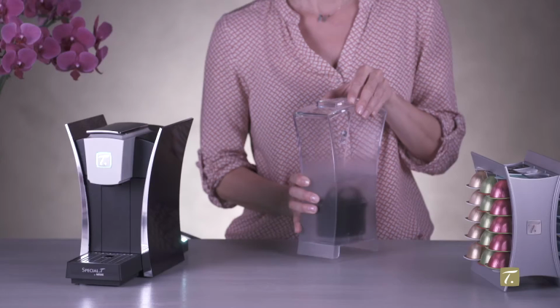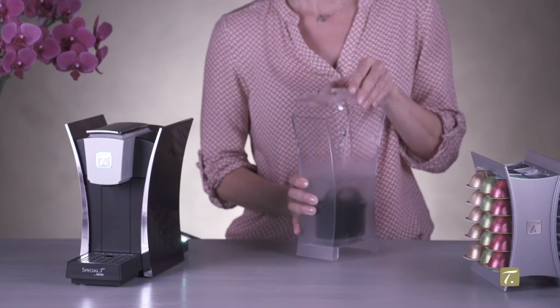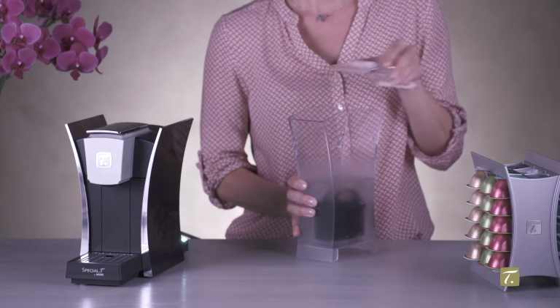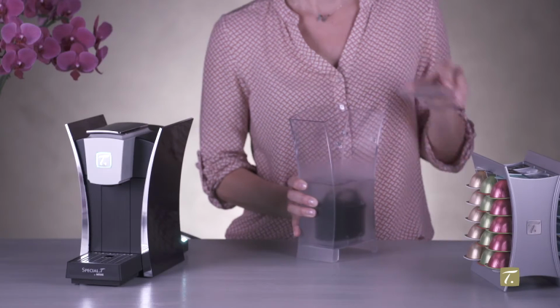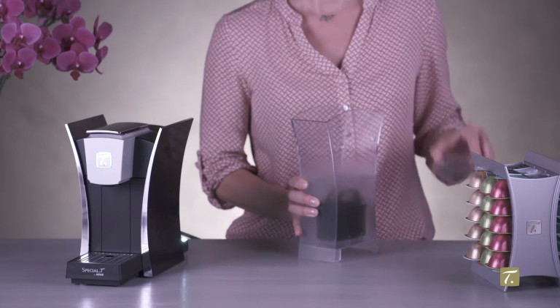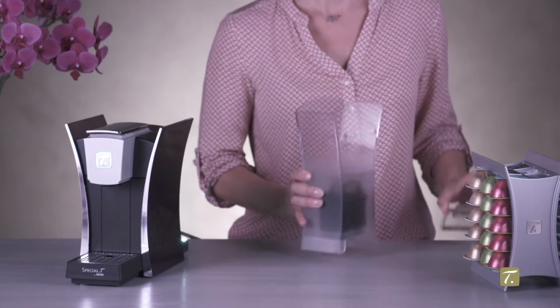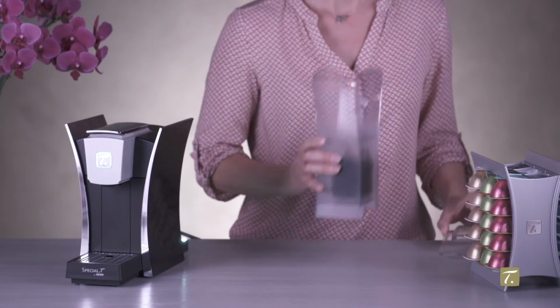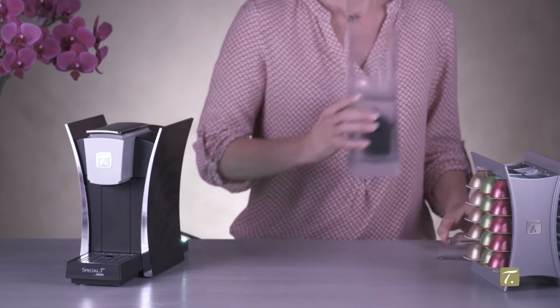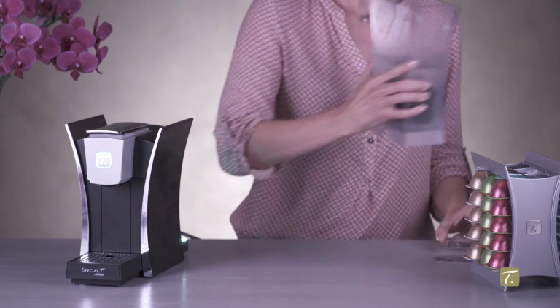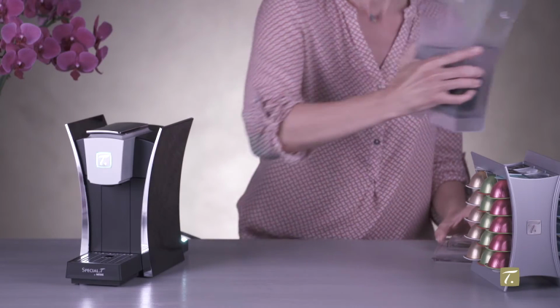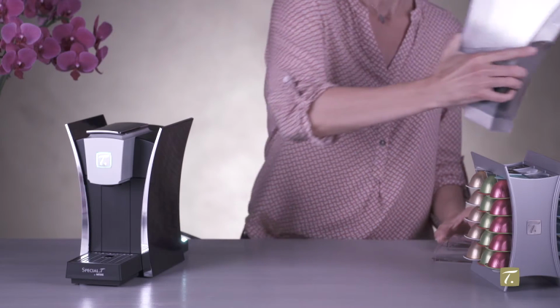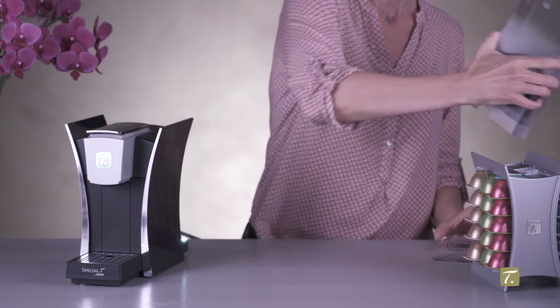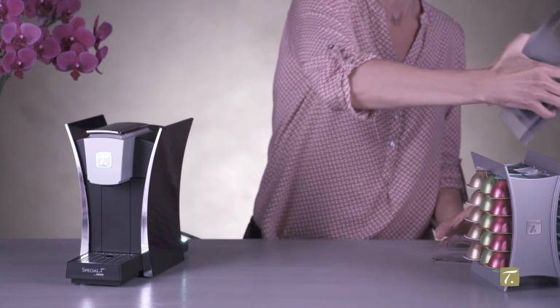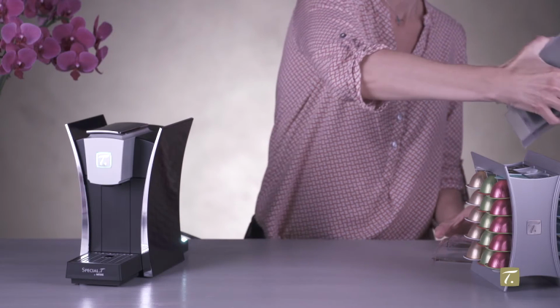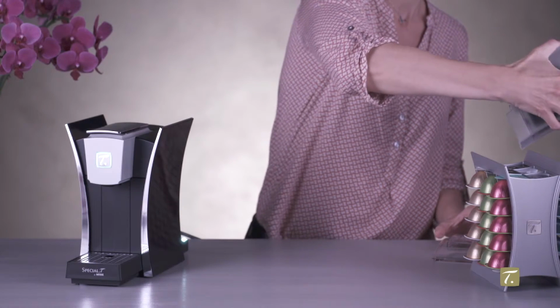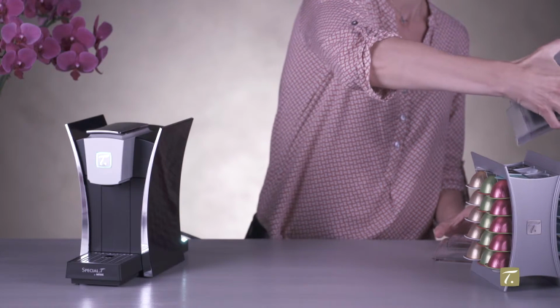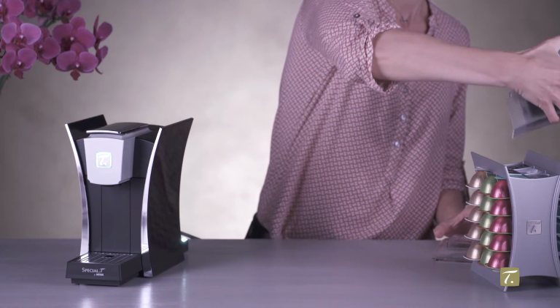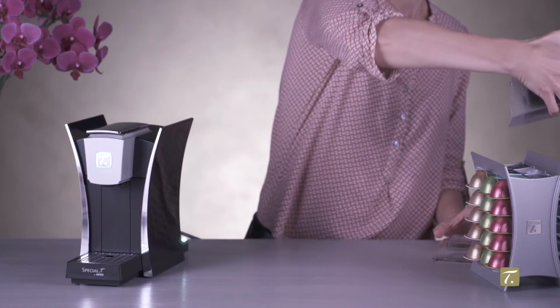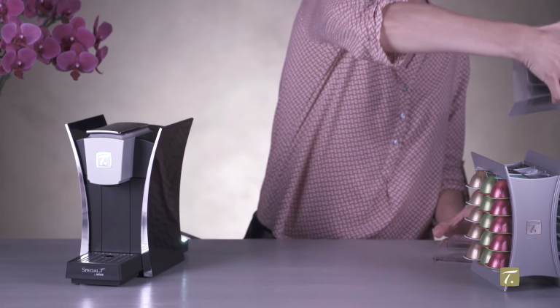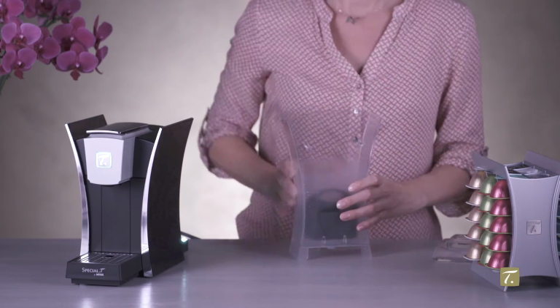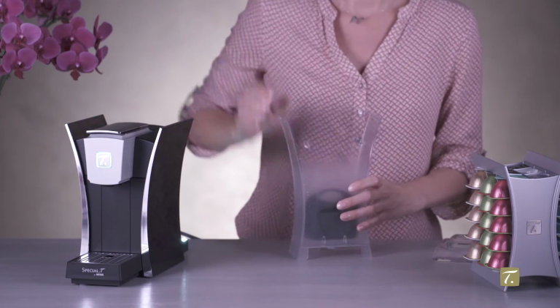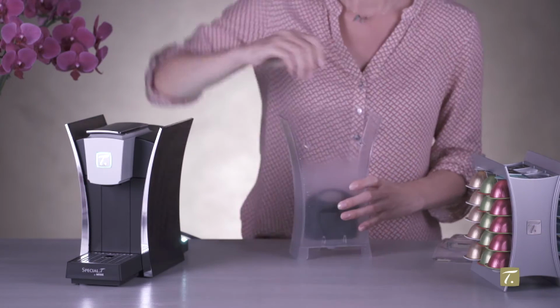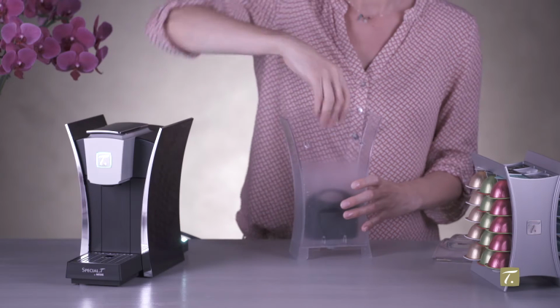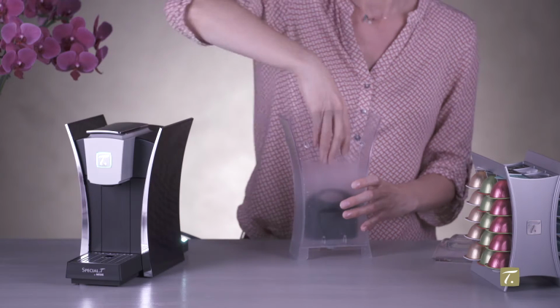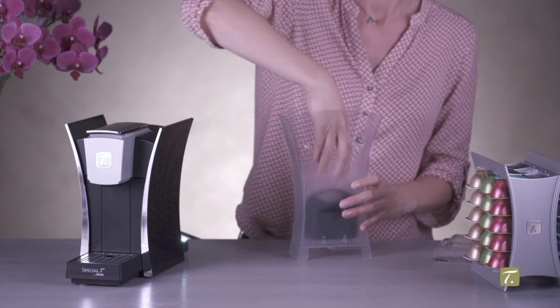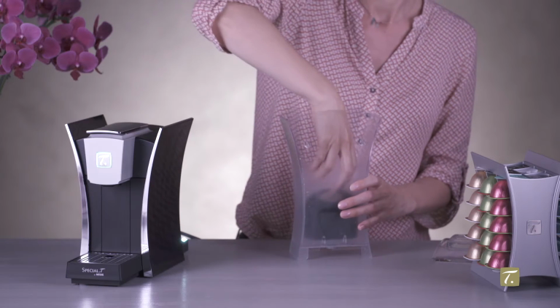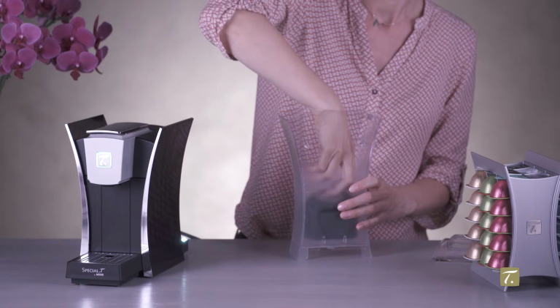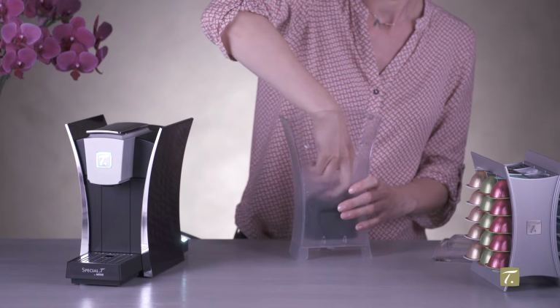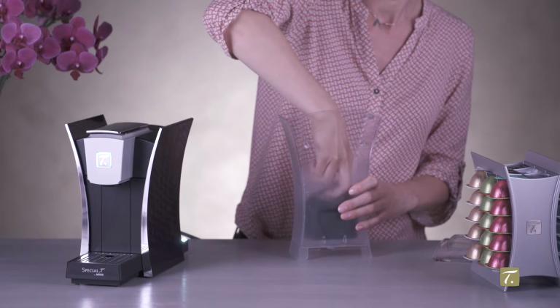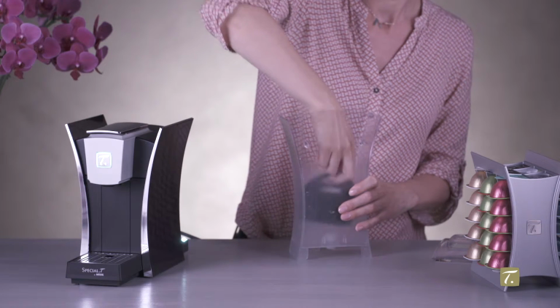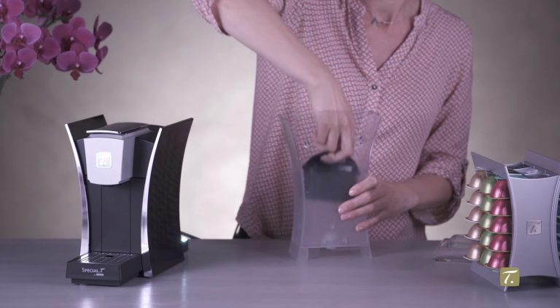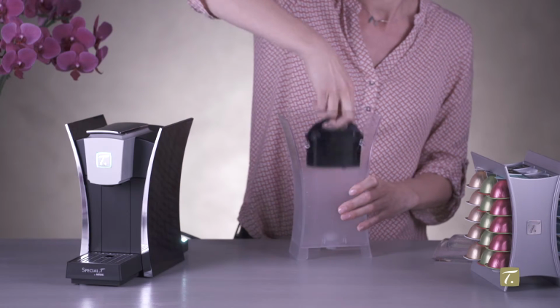Remove and empty the water tank. You can now remove the worn filter.